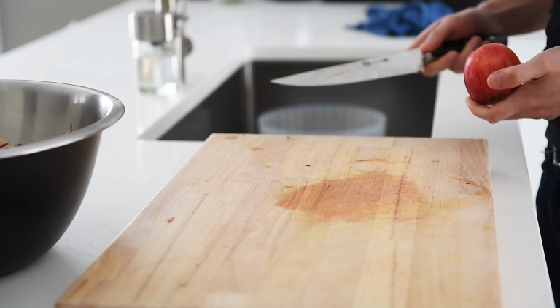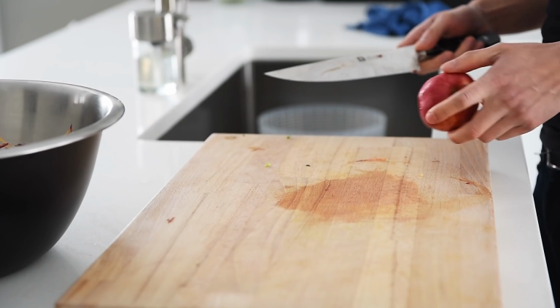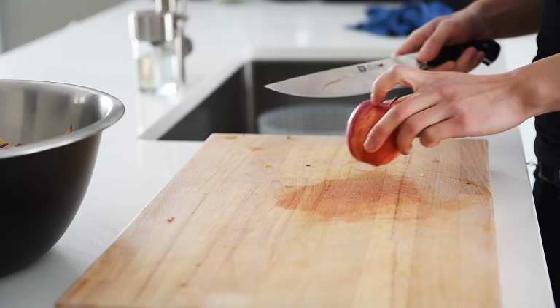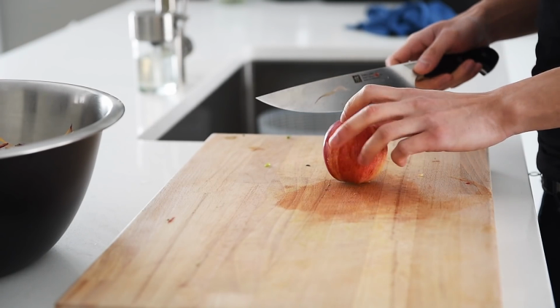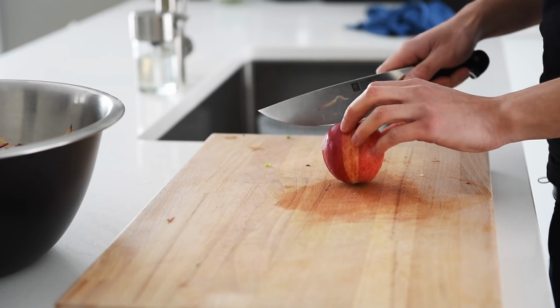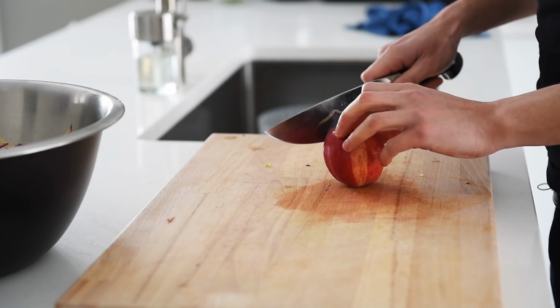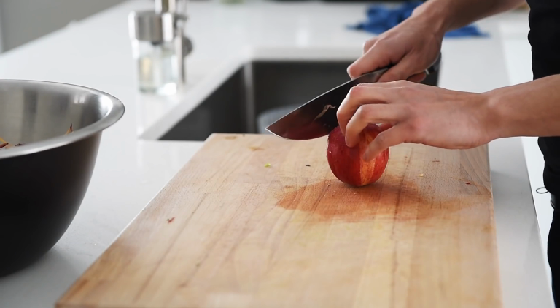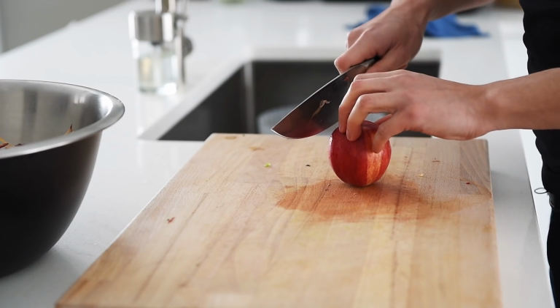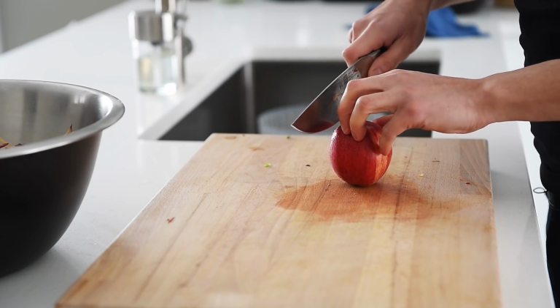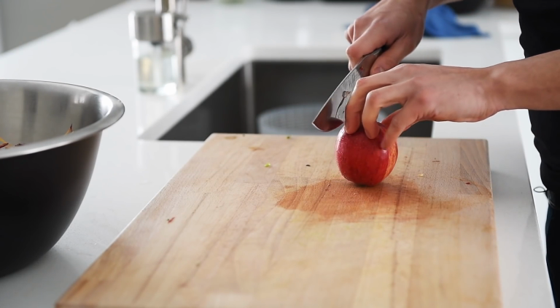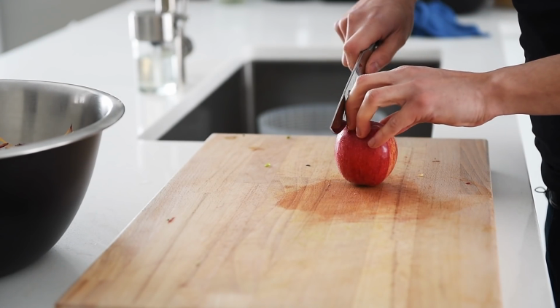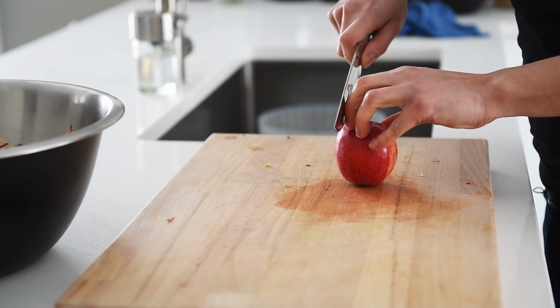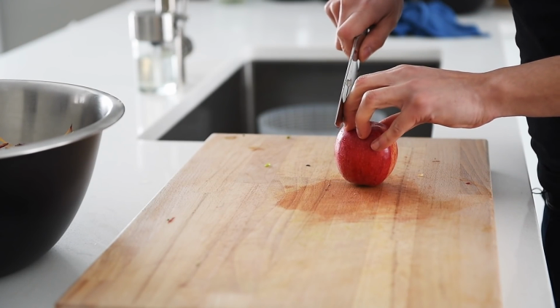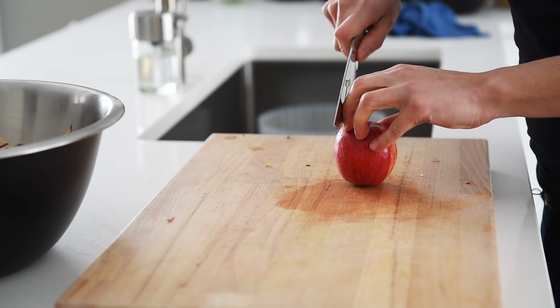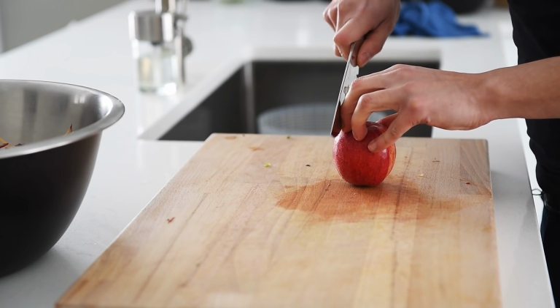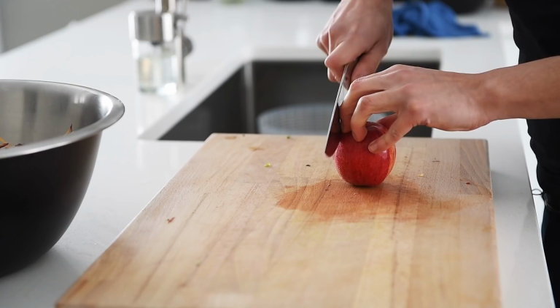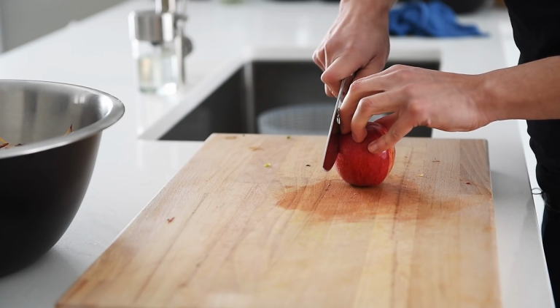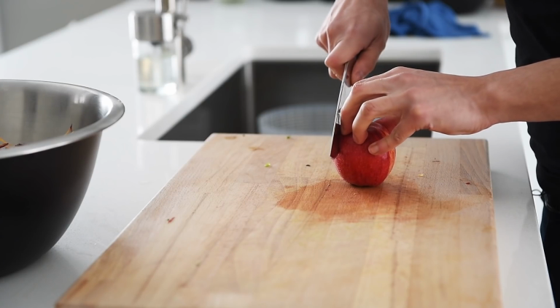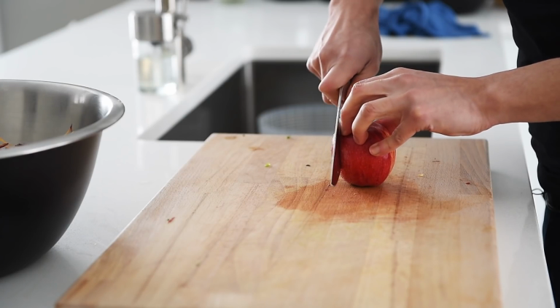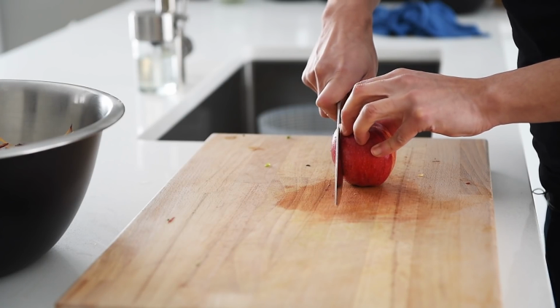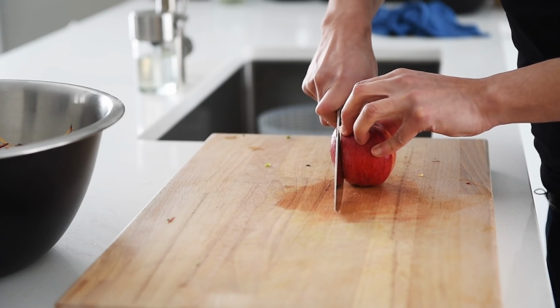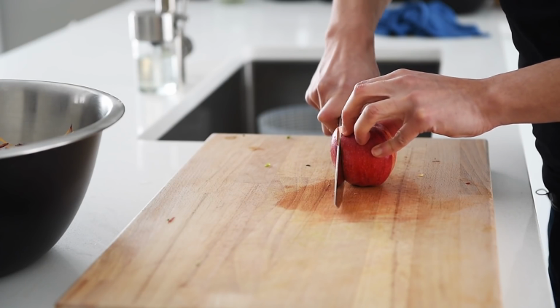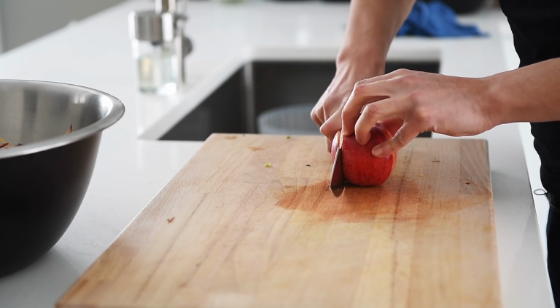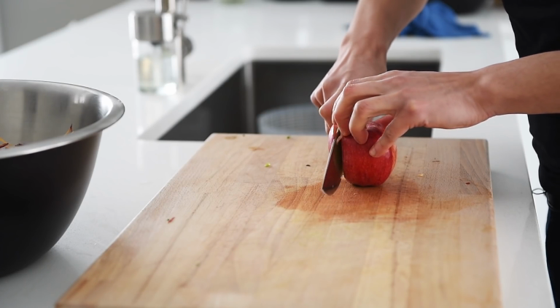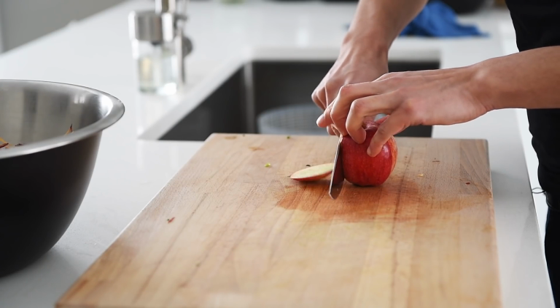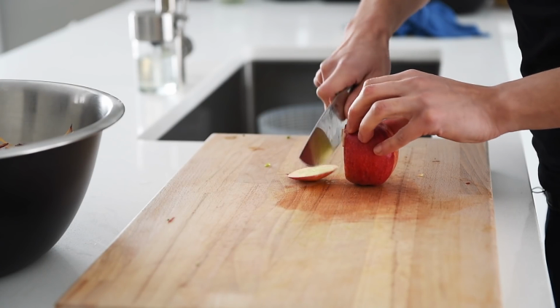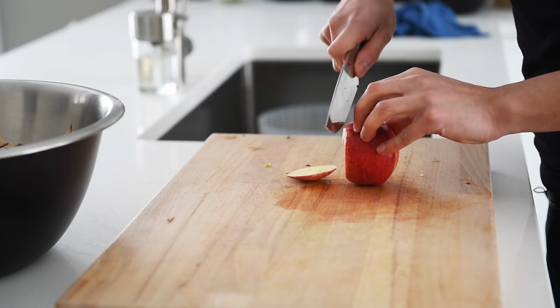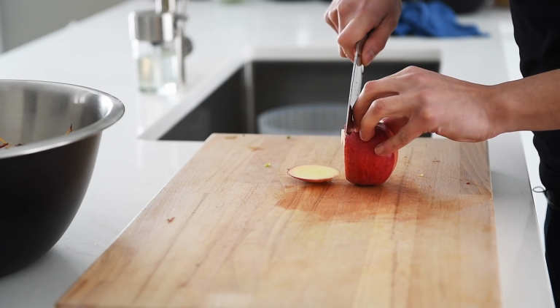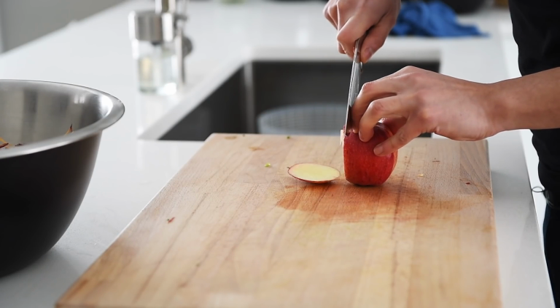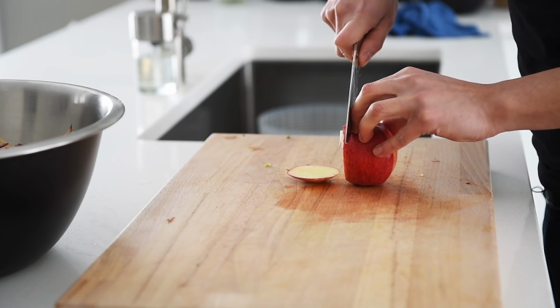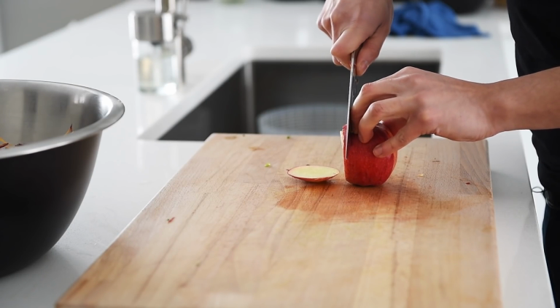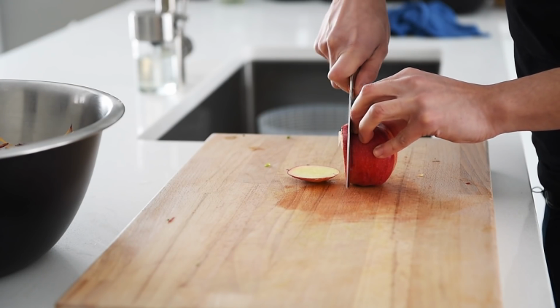Chop one apple into thin matchsticks. In this episode, I'm using a delicious gala apple.